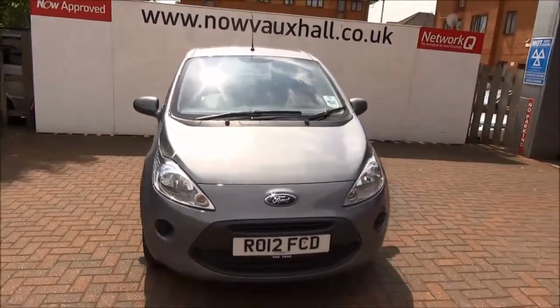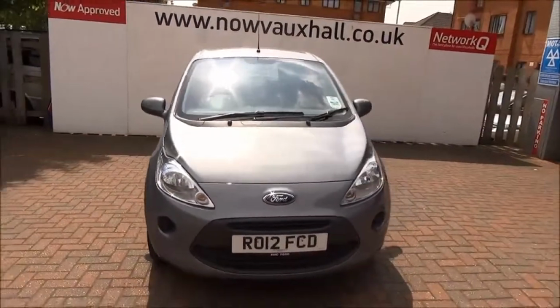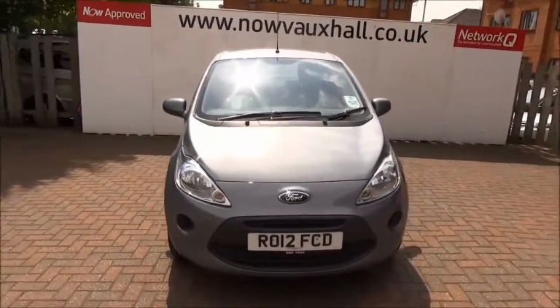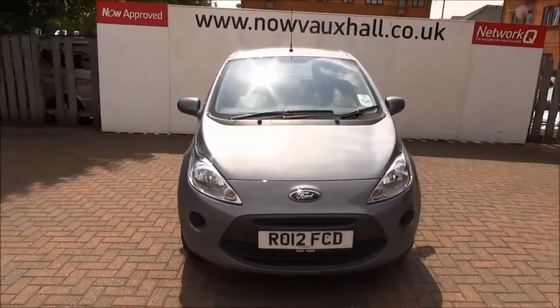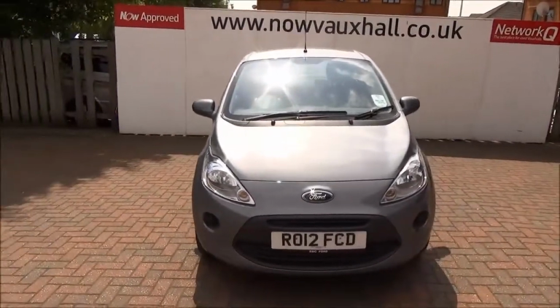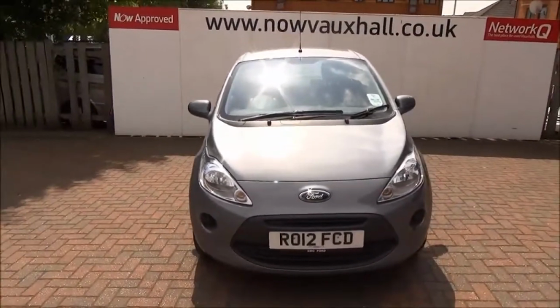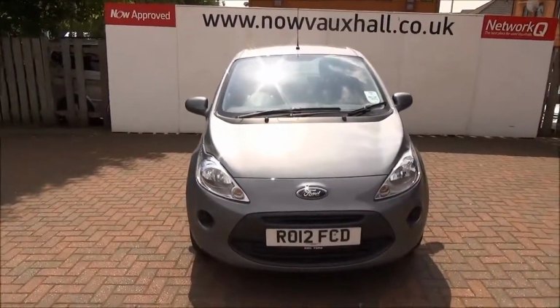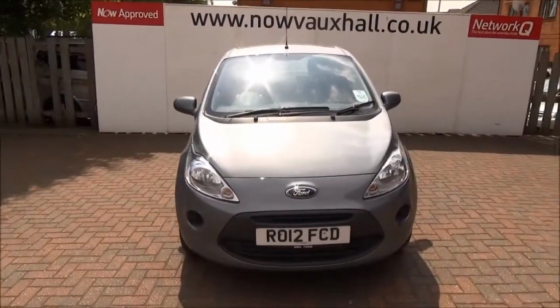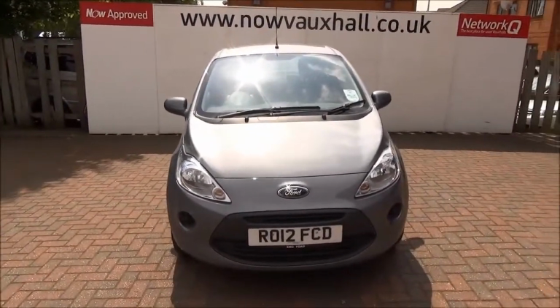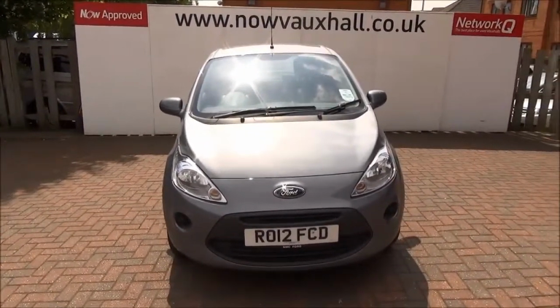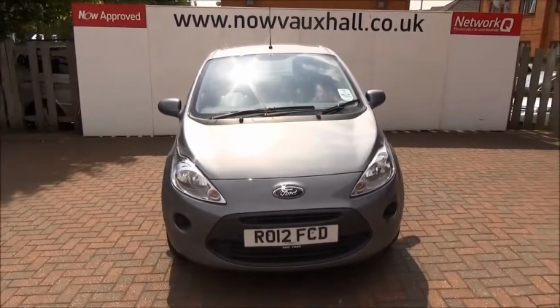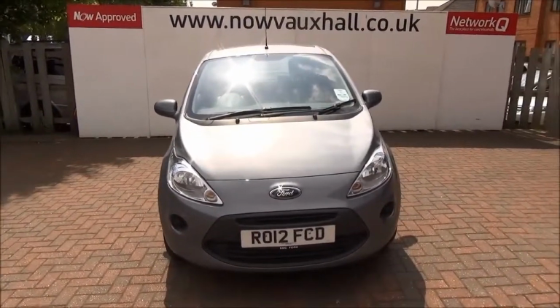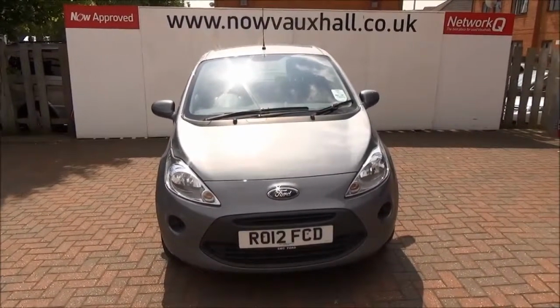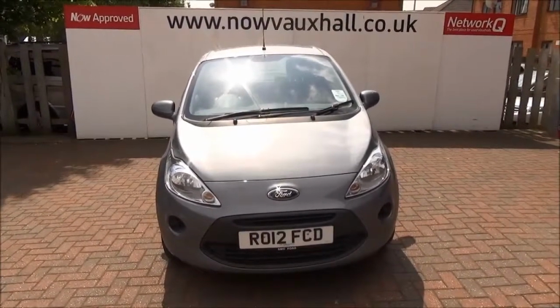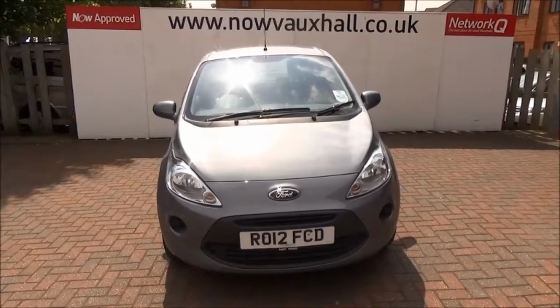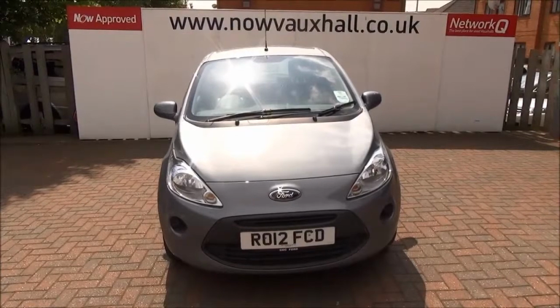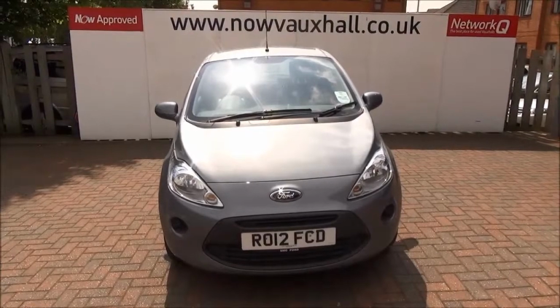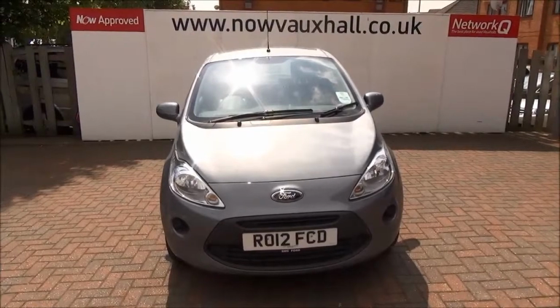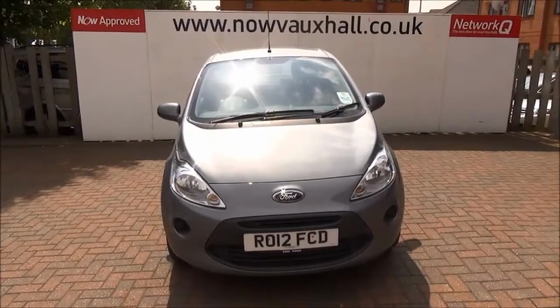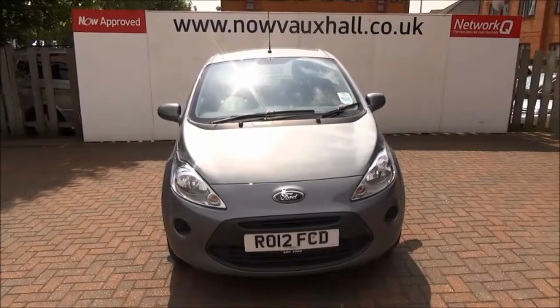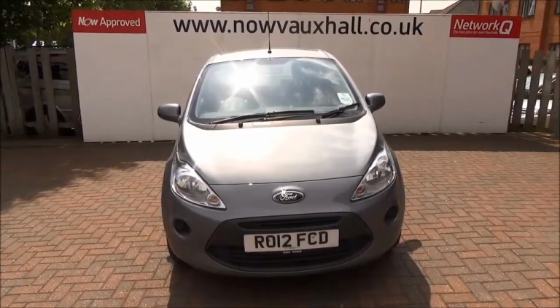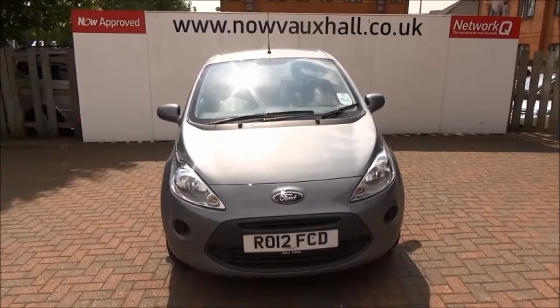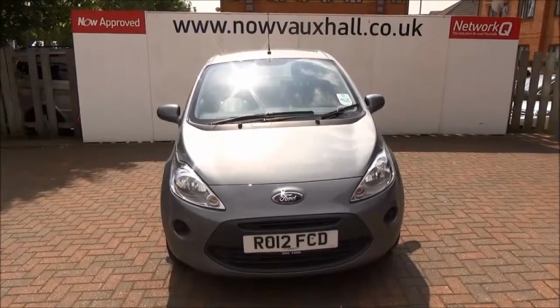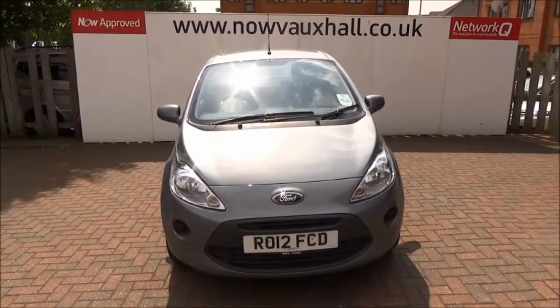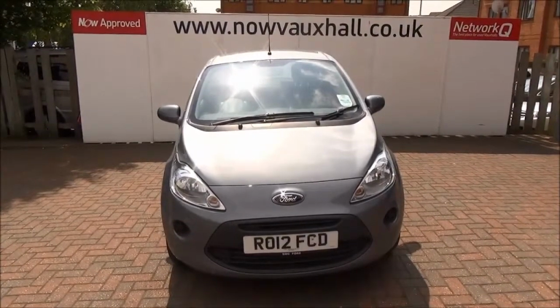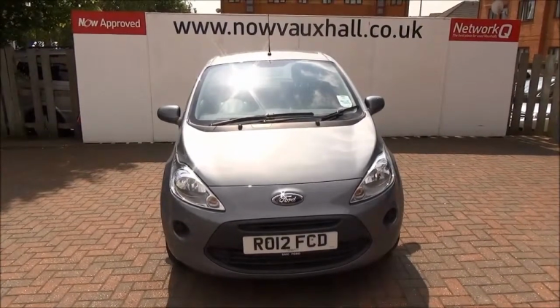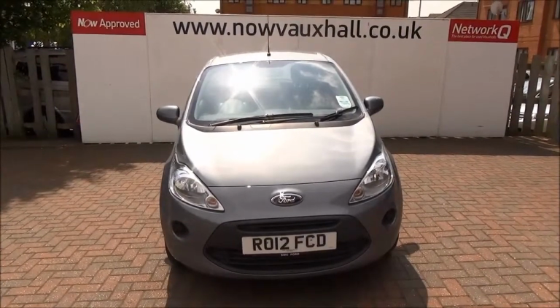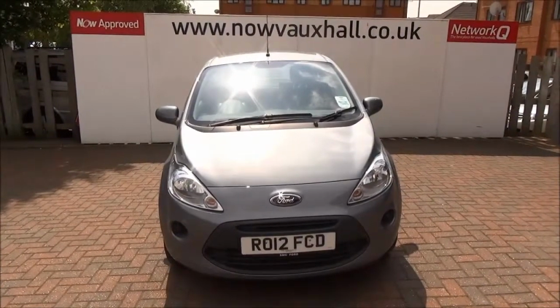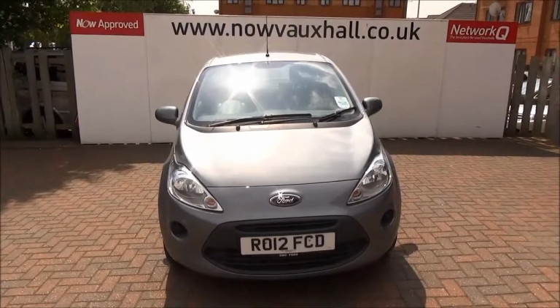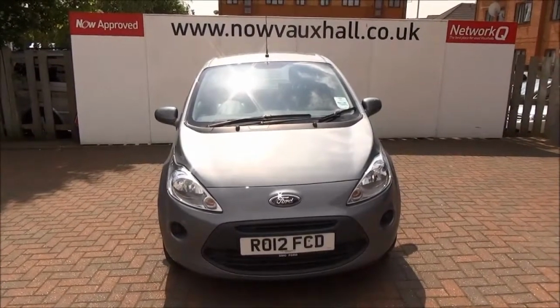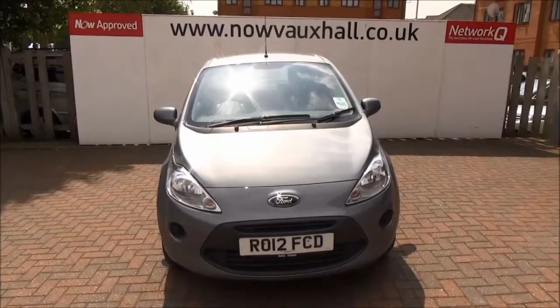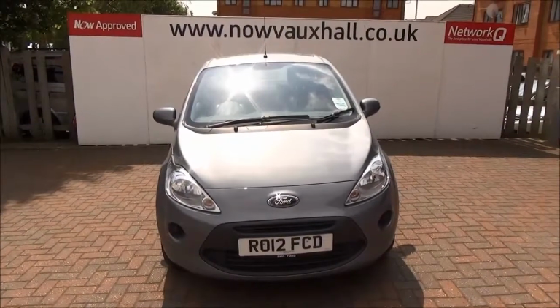If you're thinking of finance, we are confident we can beat any high street lender with our flexible dealer funding plans. Thank you for visiting Now Vauxhall.